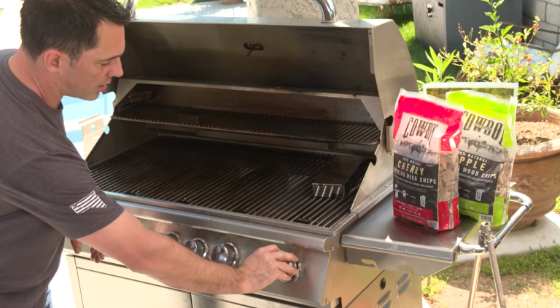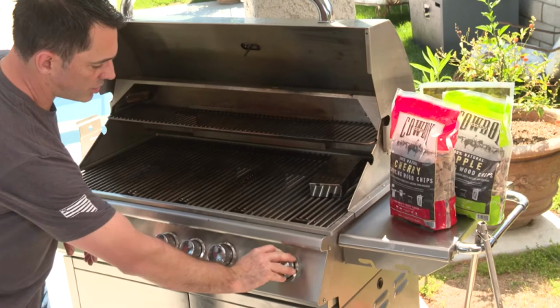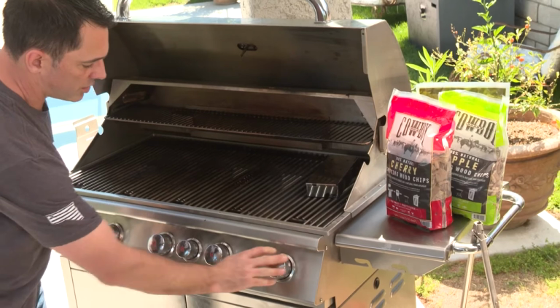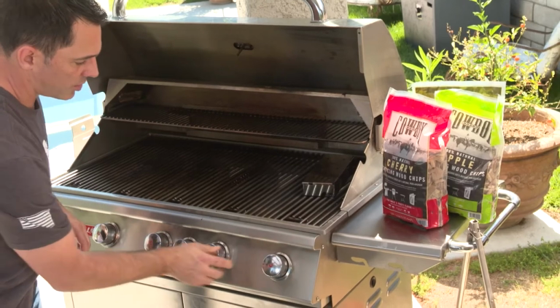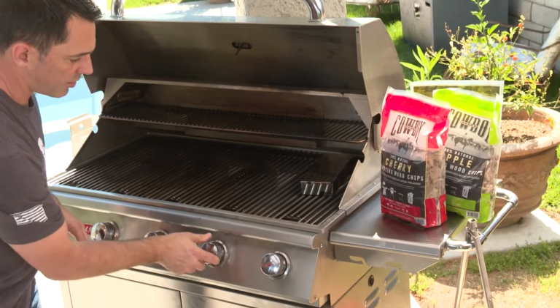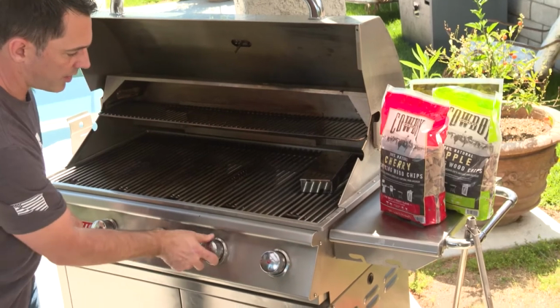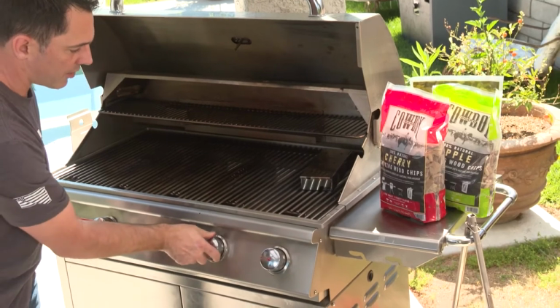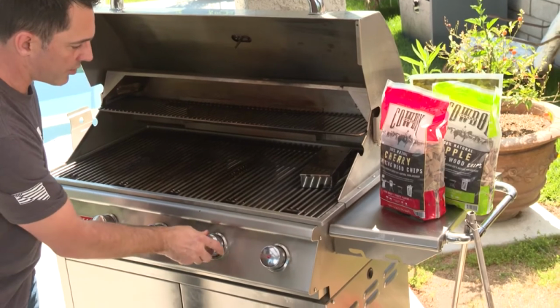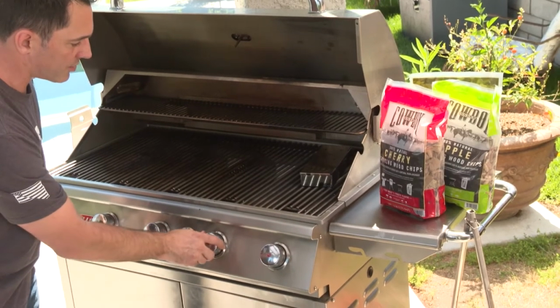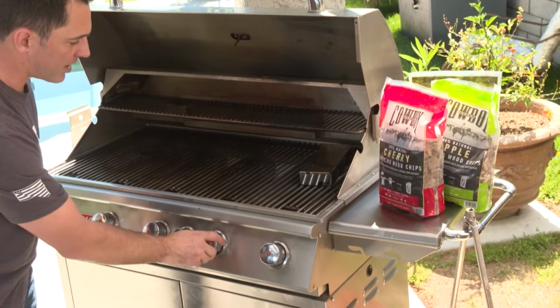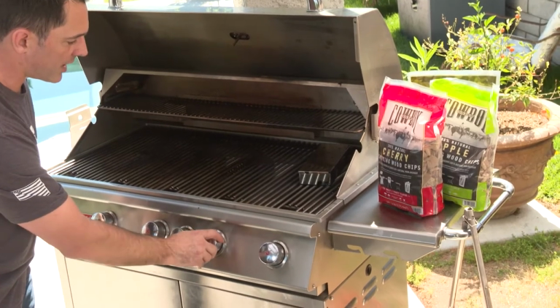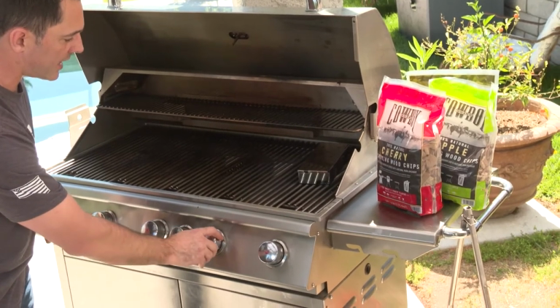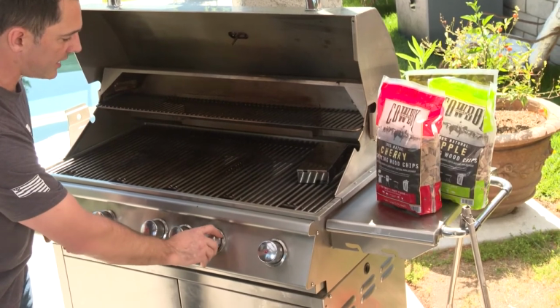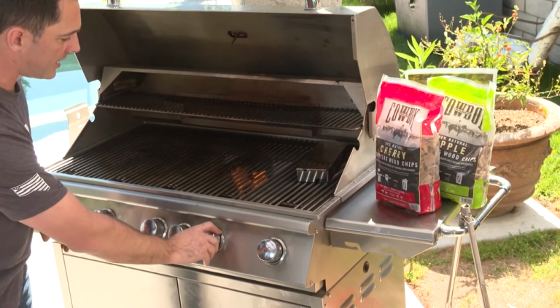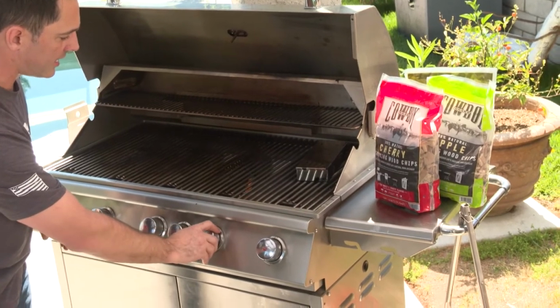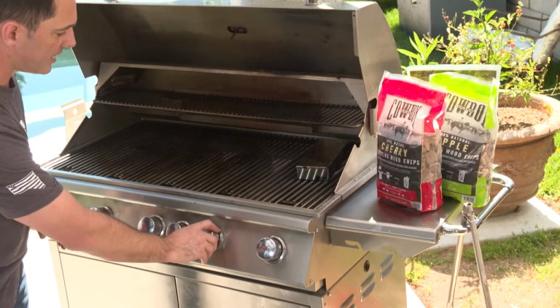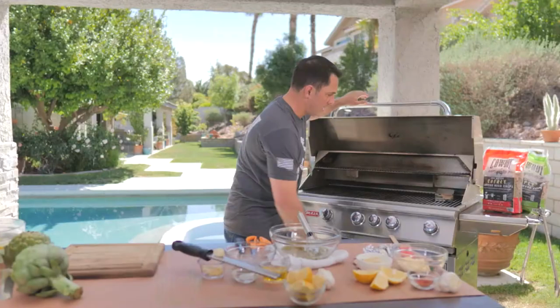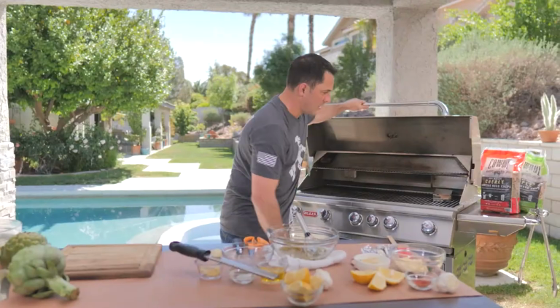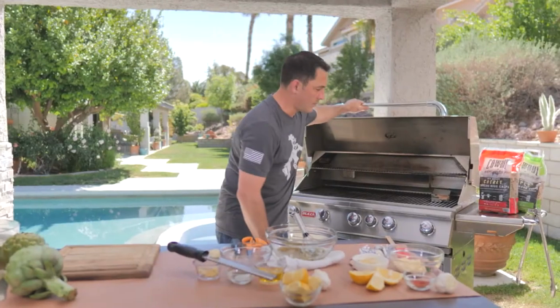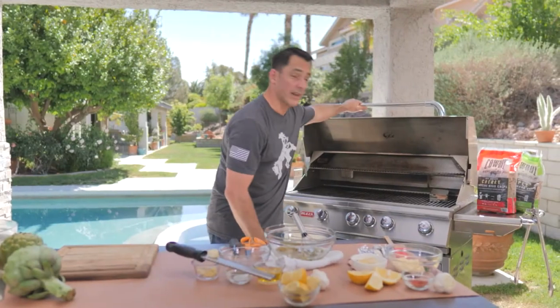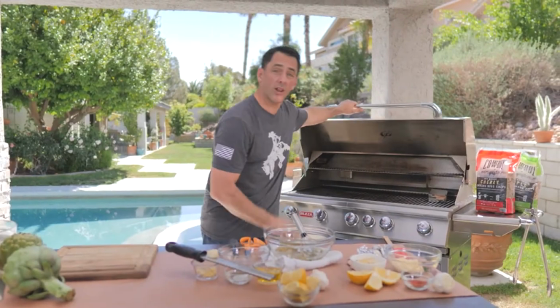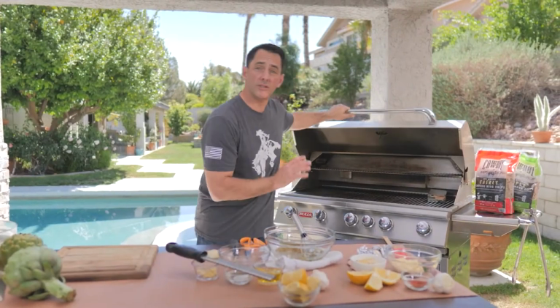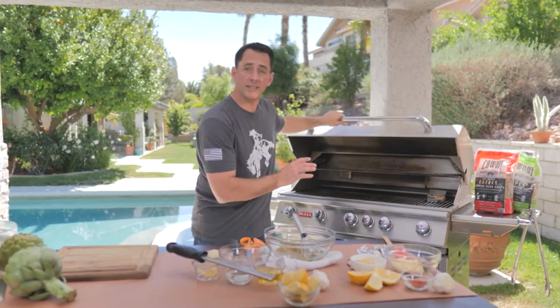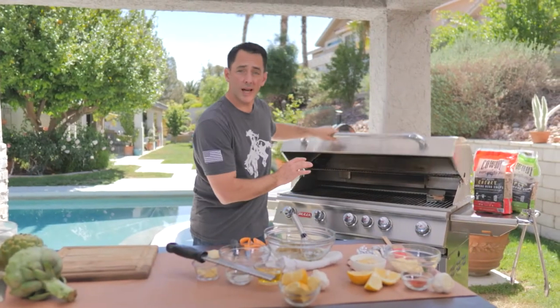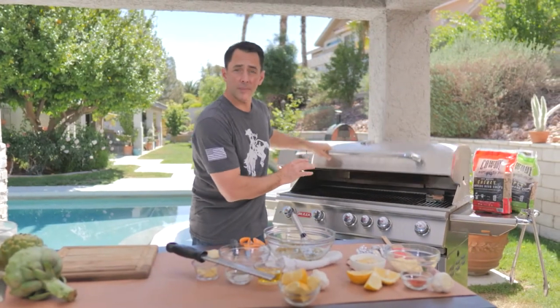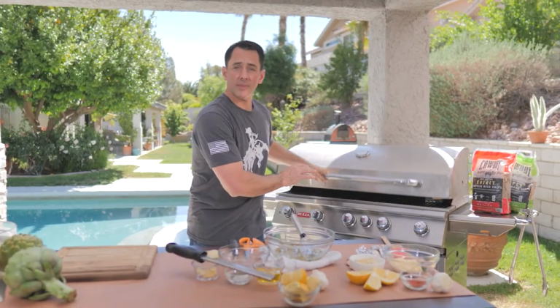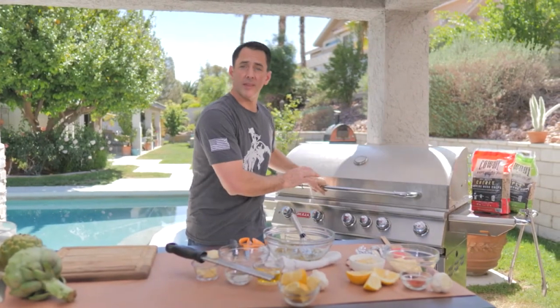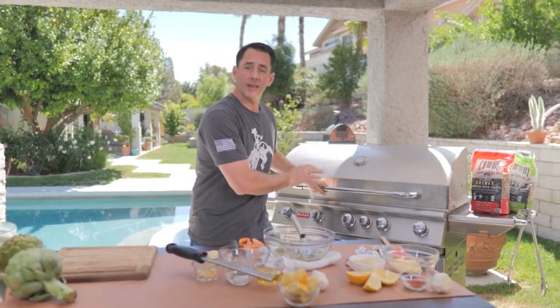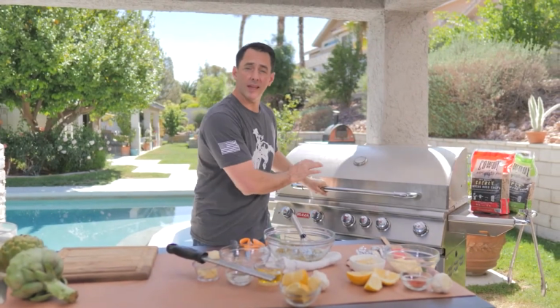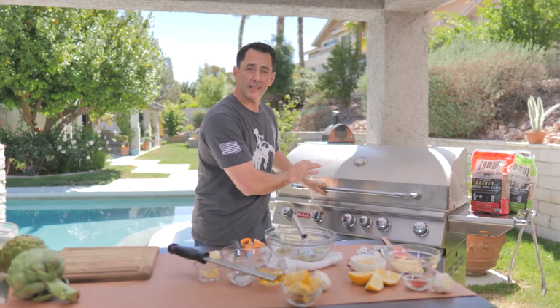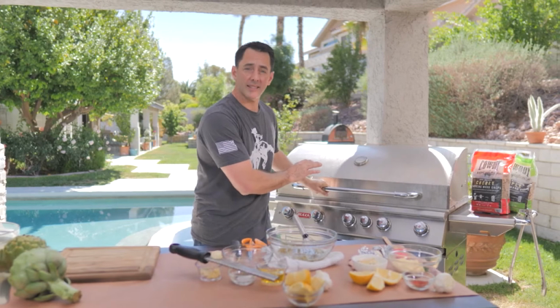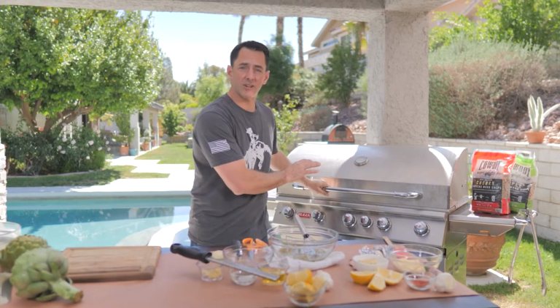We'll turn two or three of our burners on high, then close the top and let that start smoking.